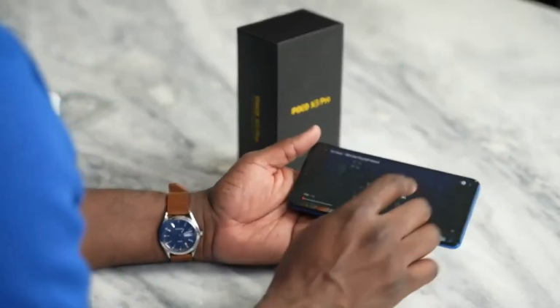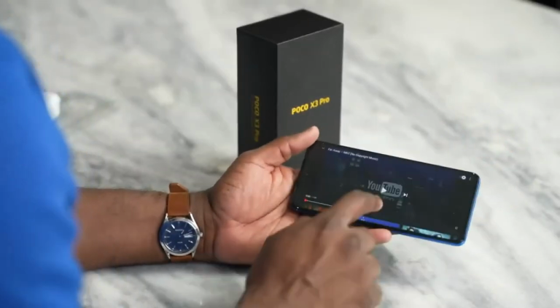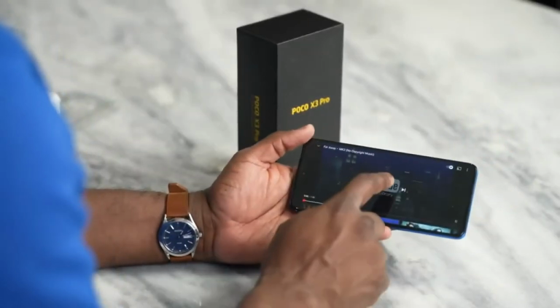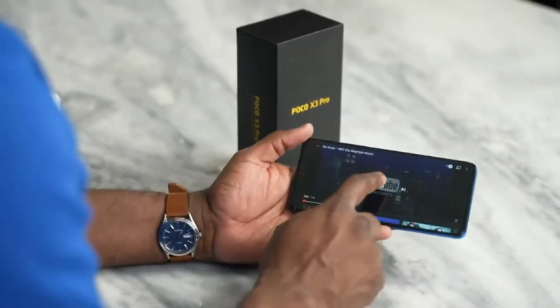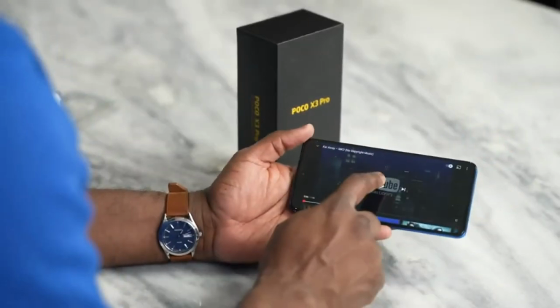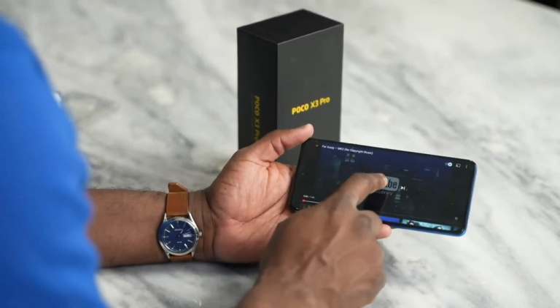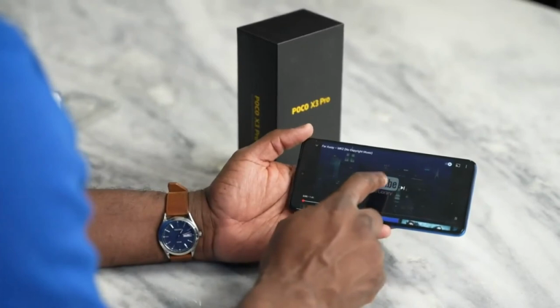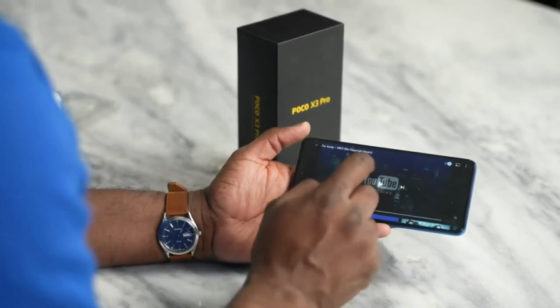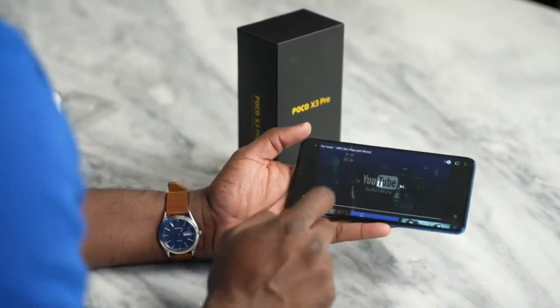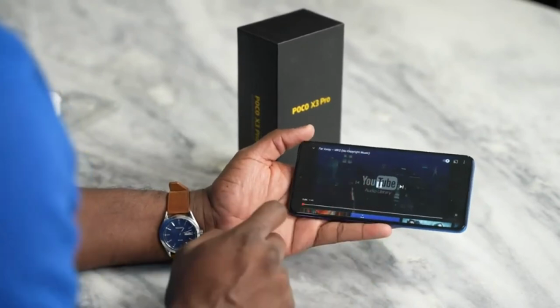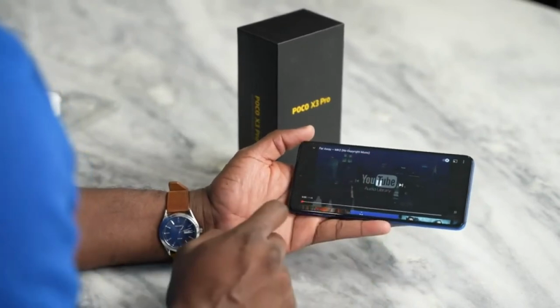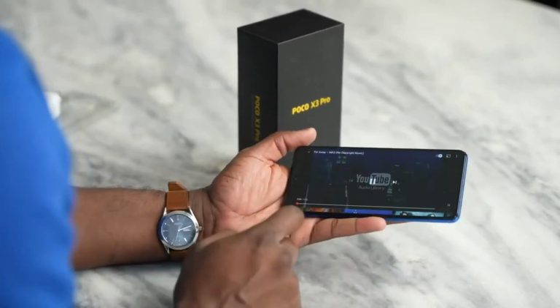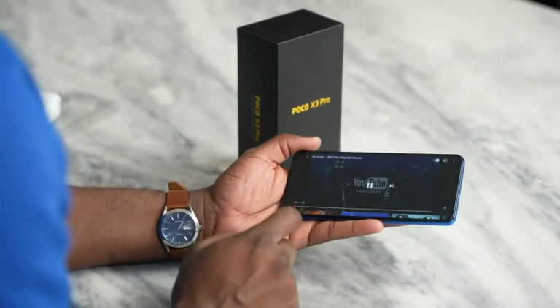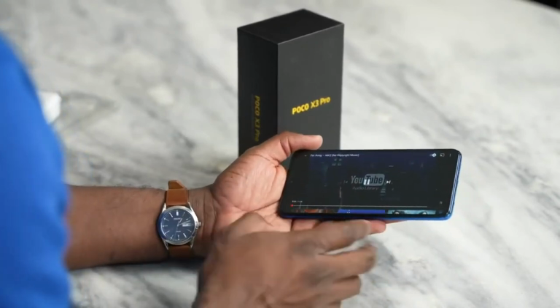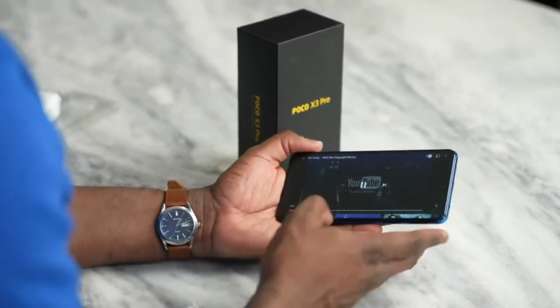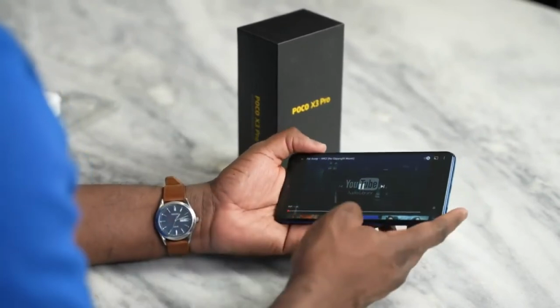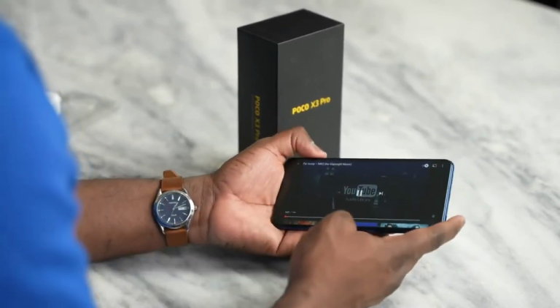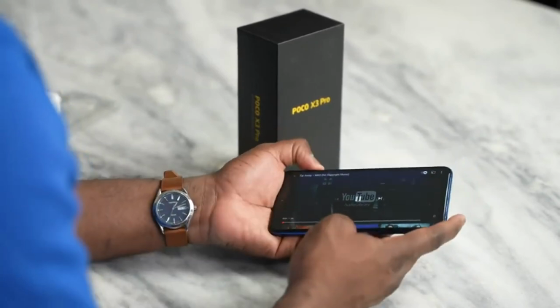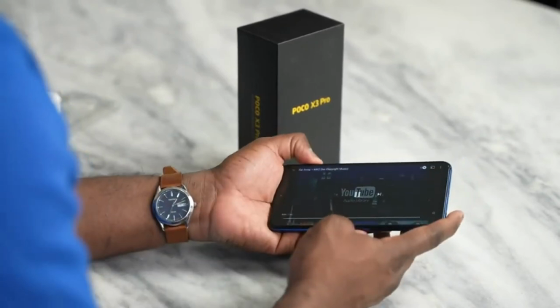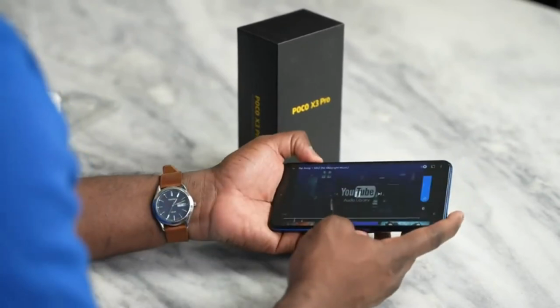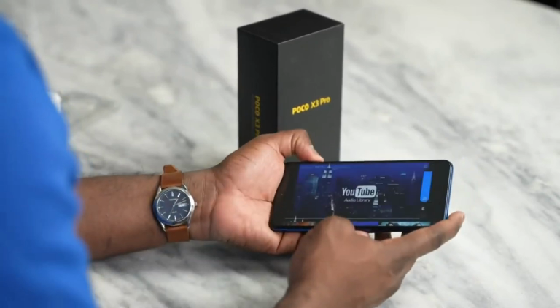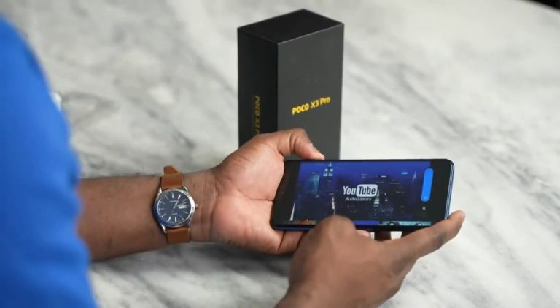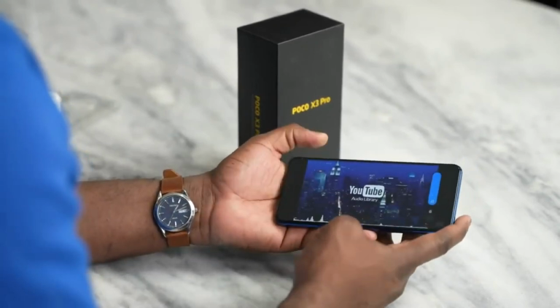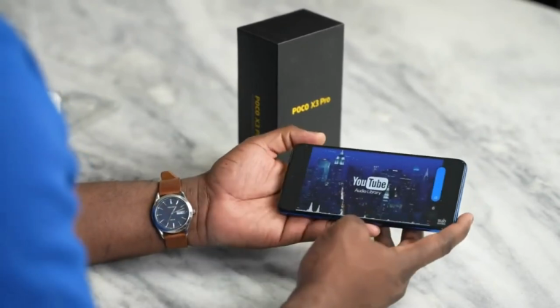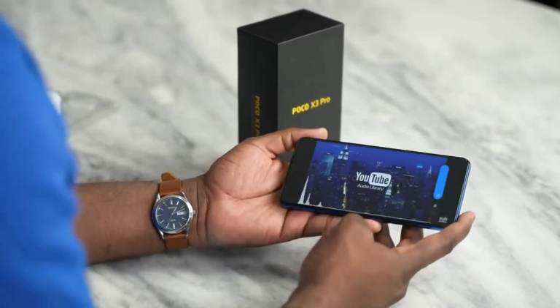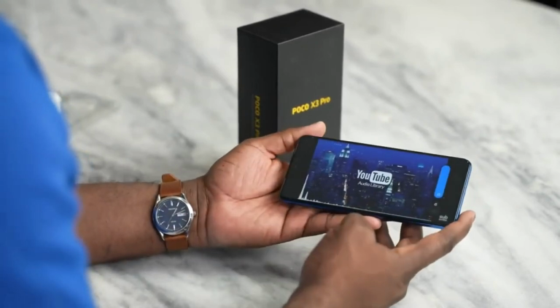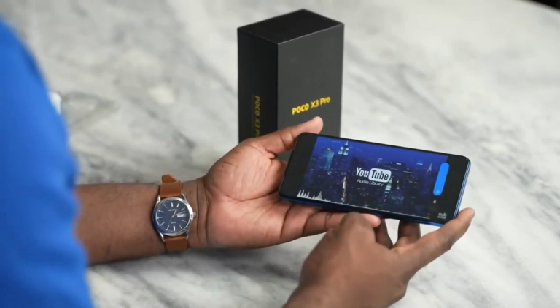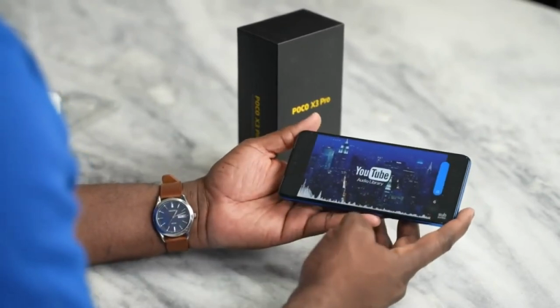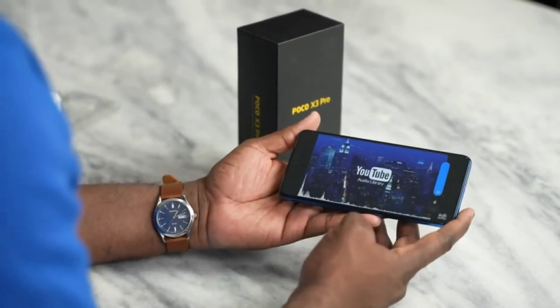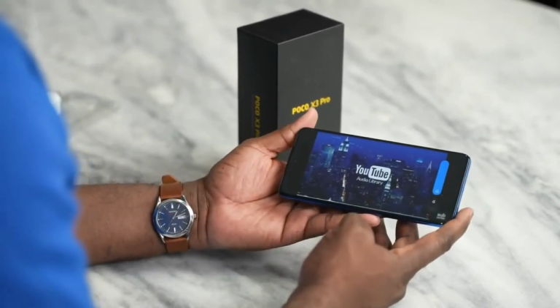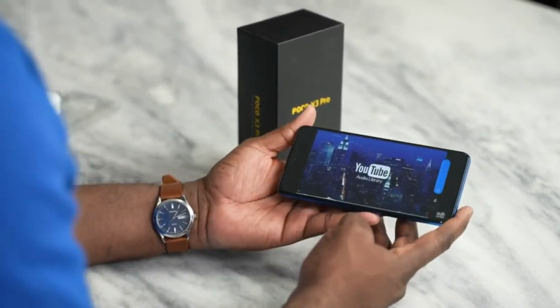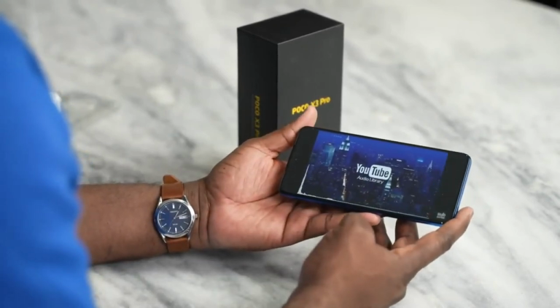The phone was launched in Phantom Black, Forest Blue, and Metal Bronze colors.